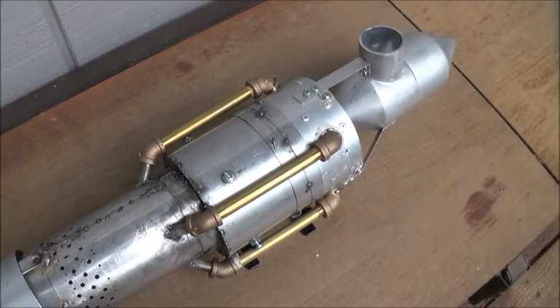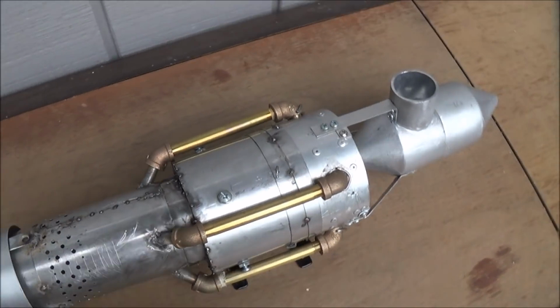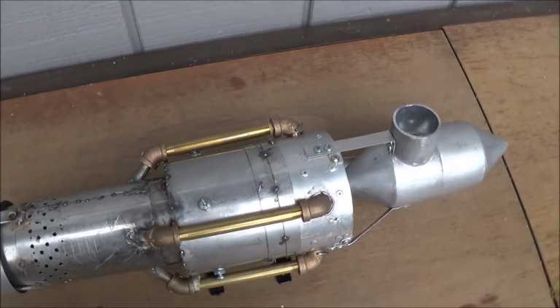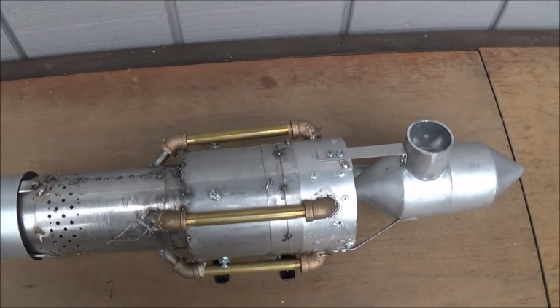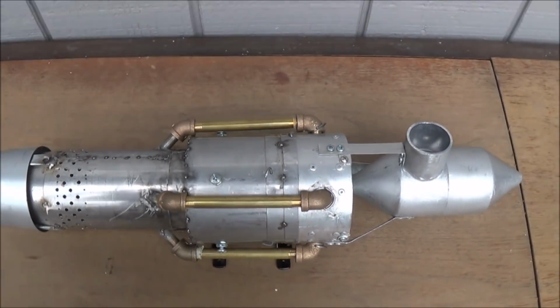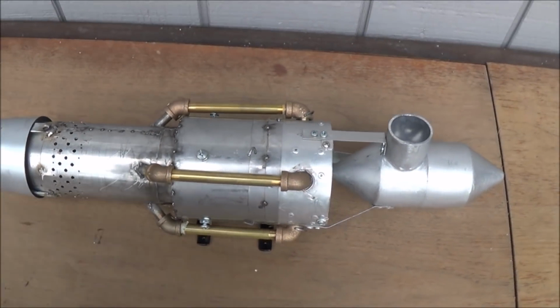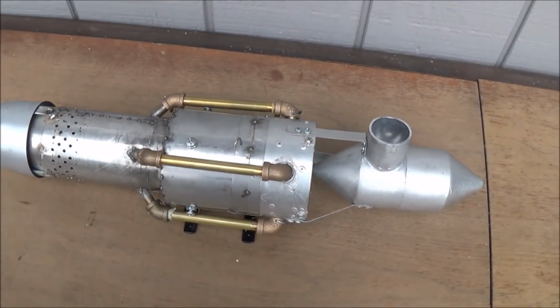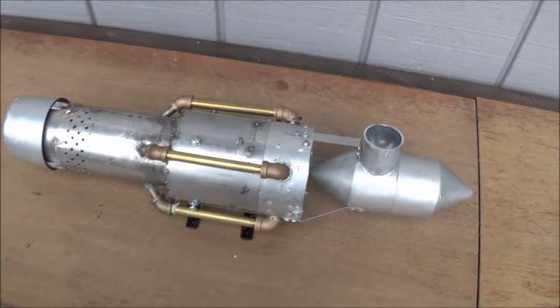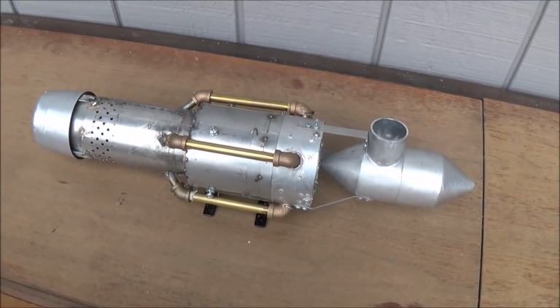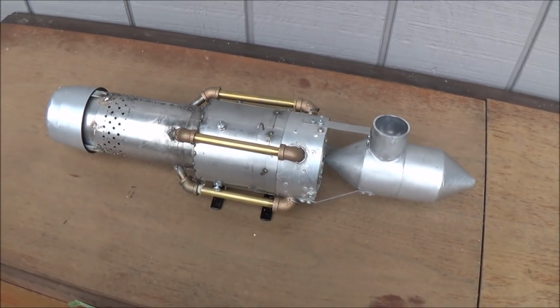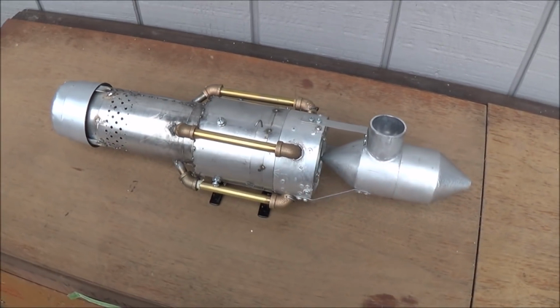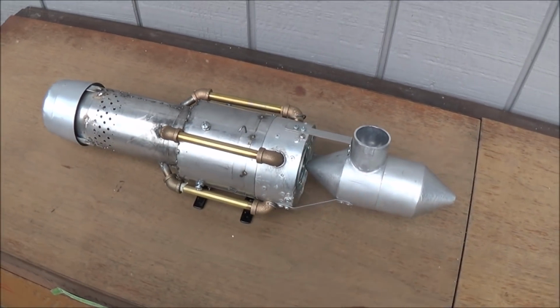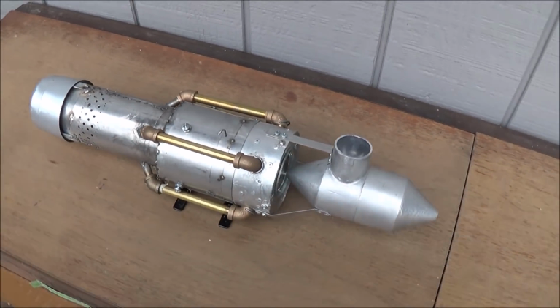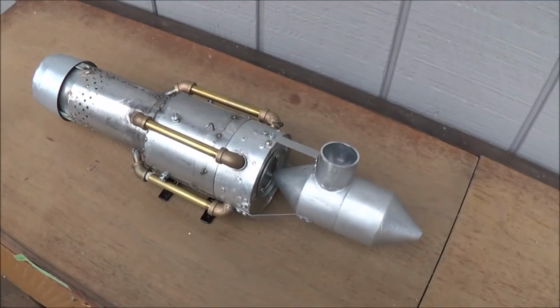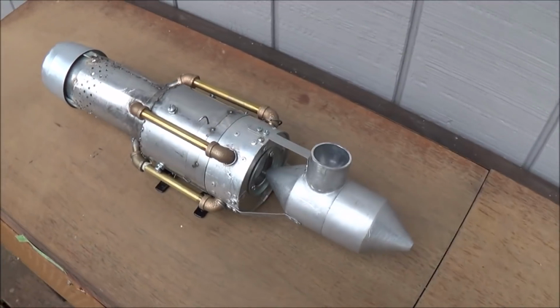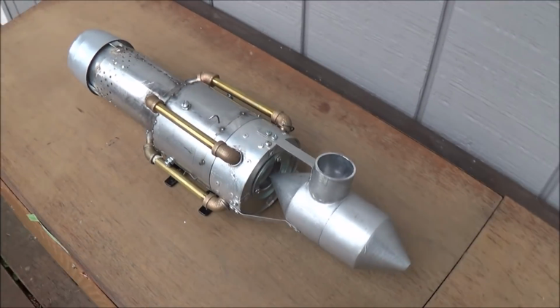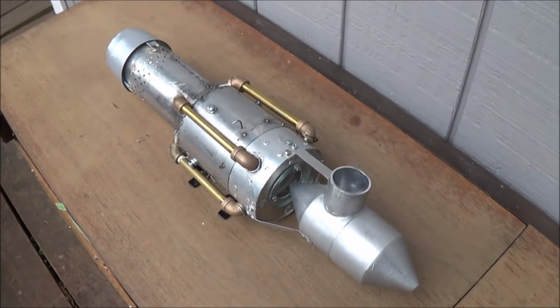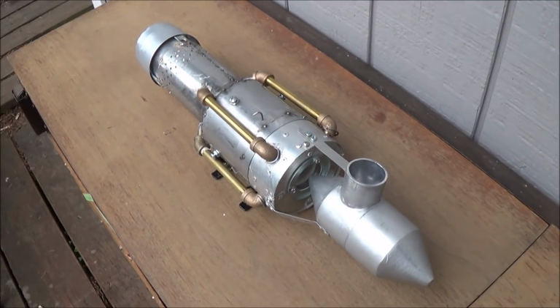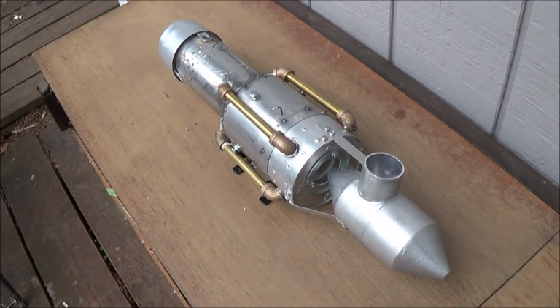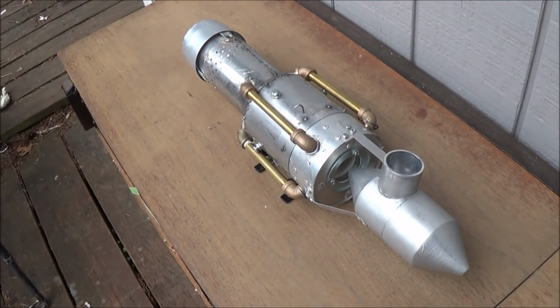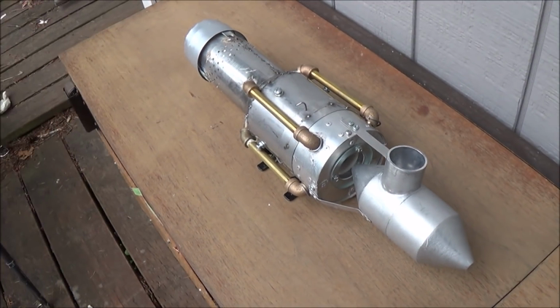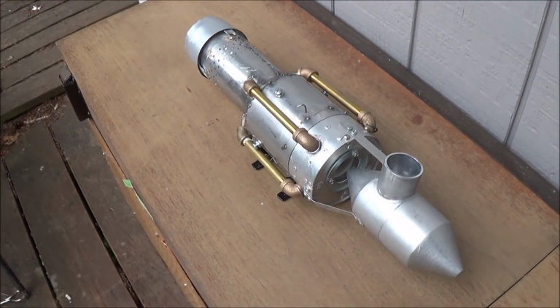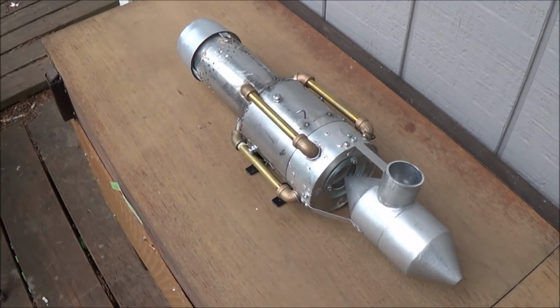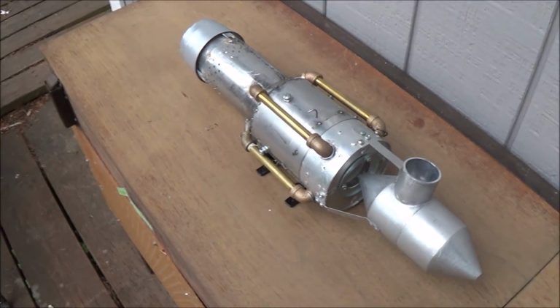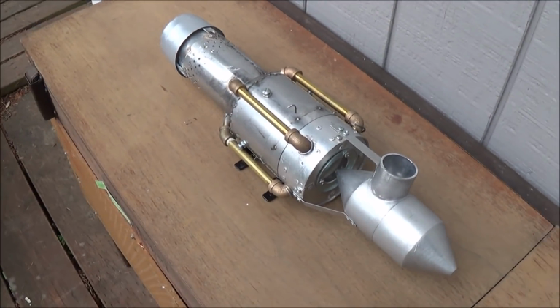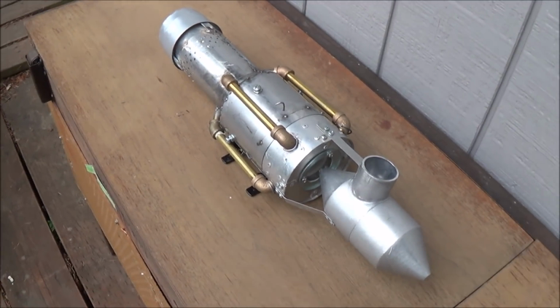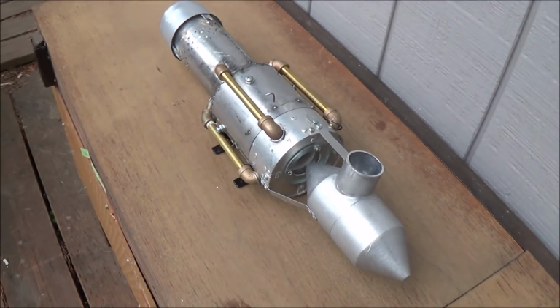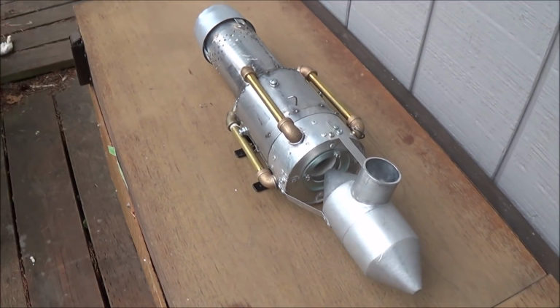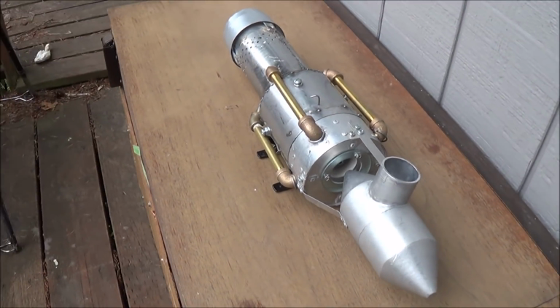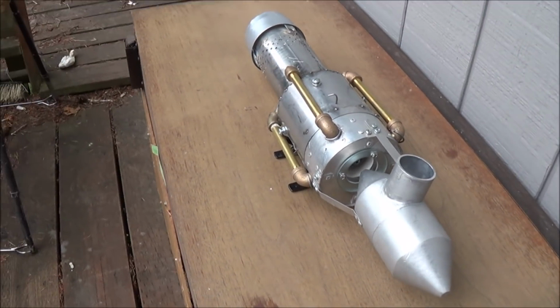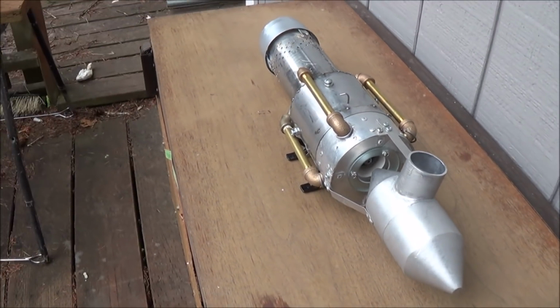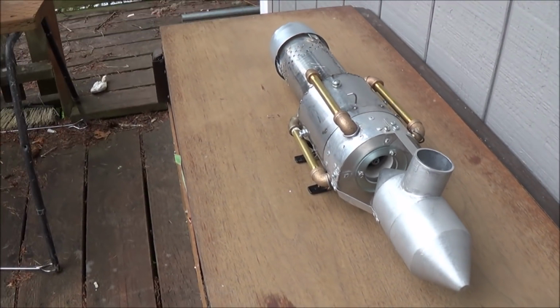Stay tuned now for the two-part build series and how I put together this little turbo ramjet engine.